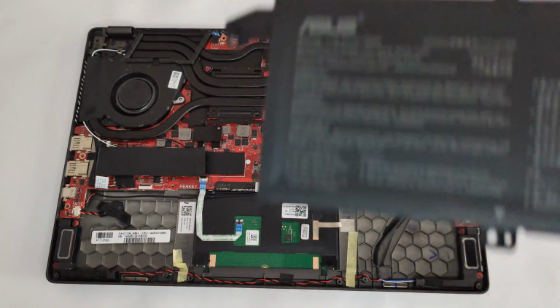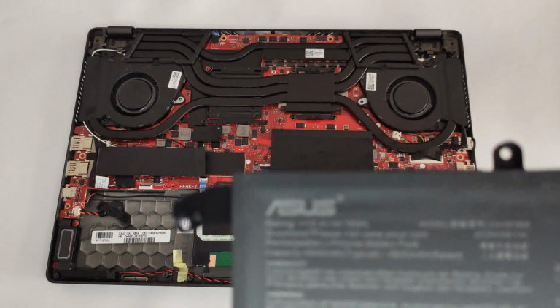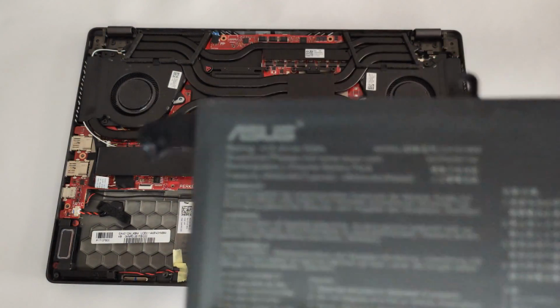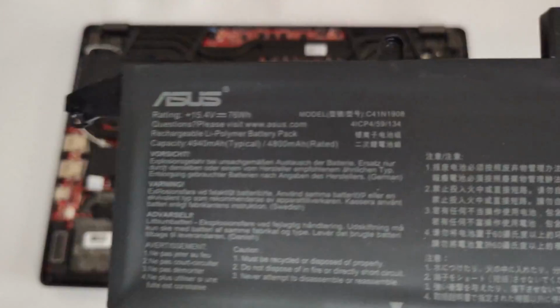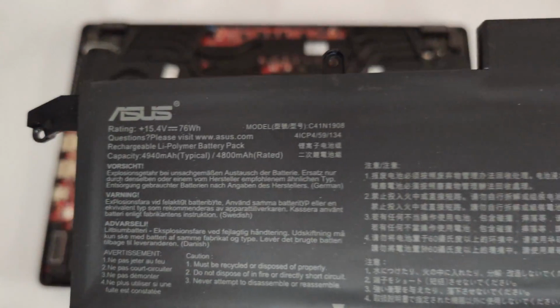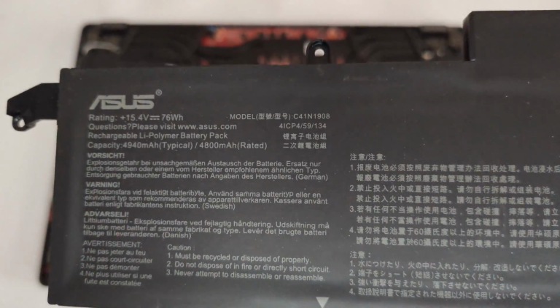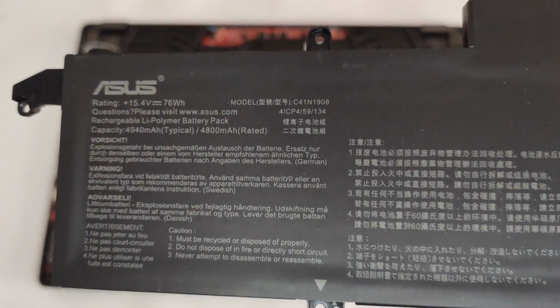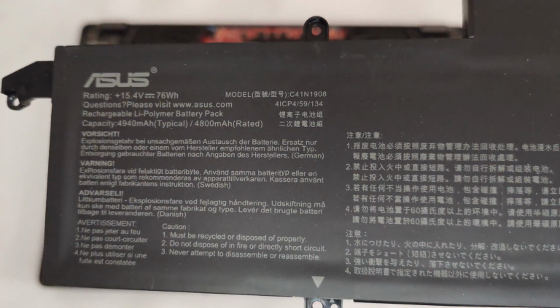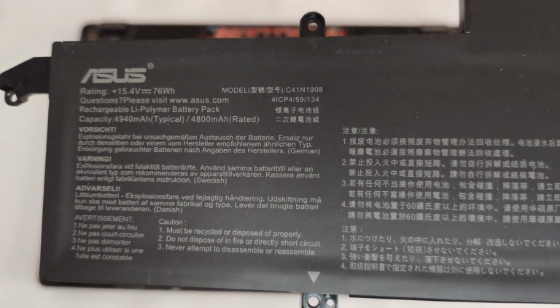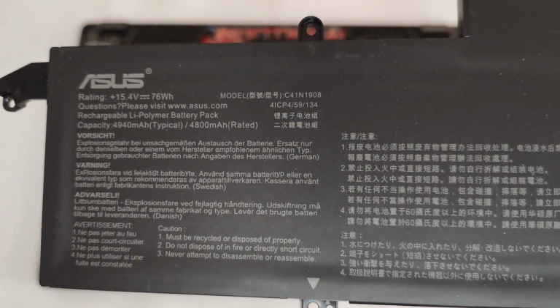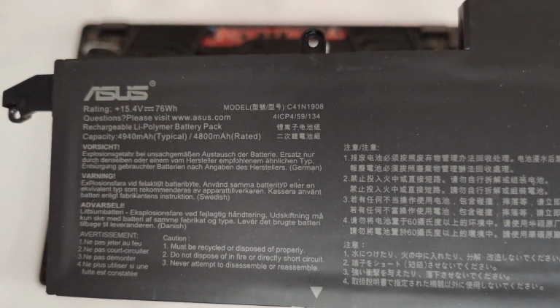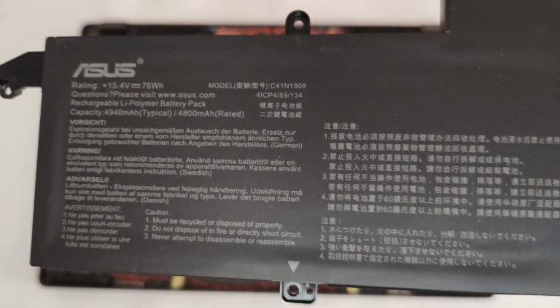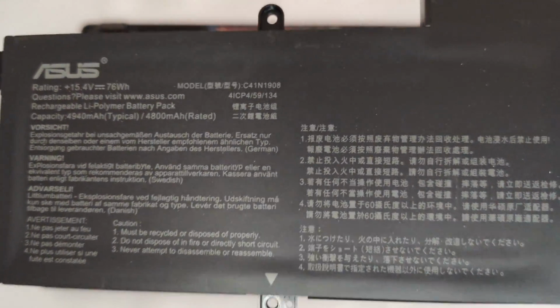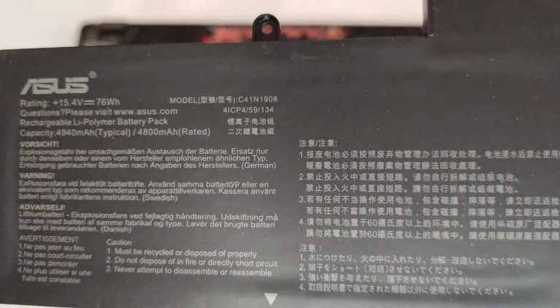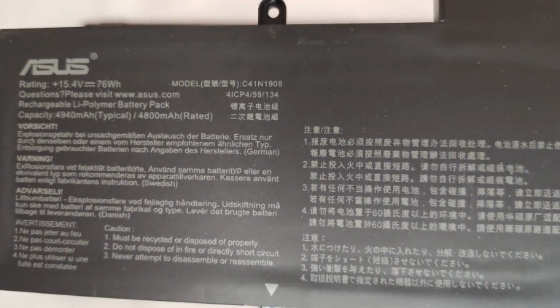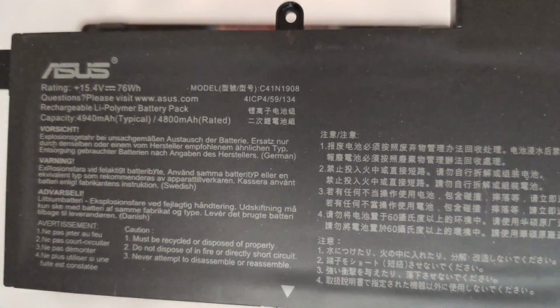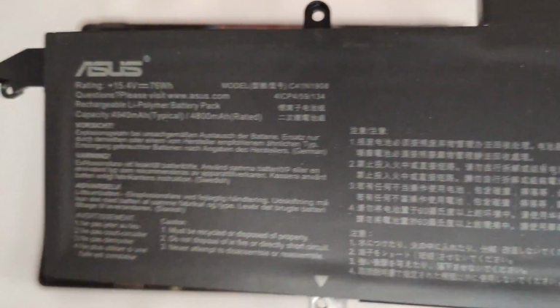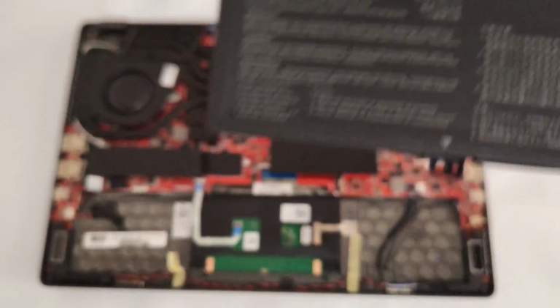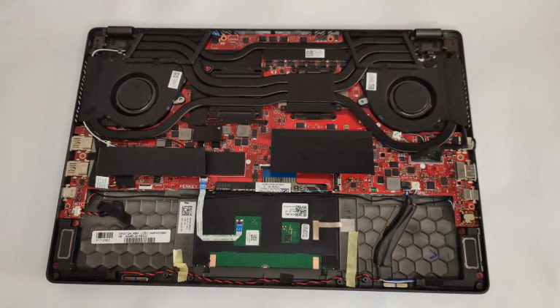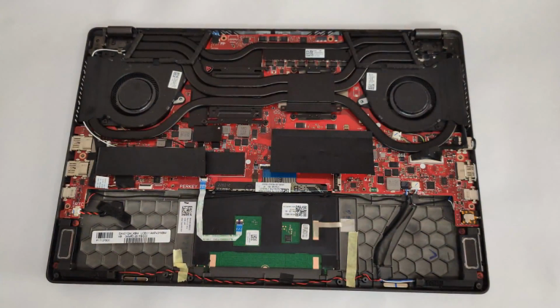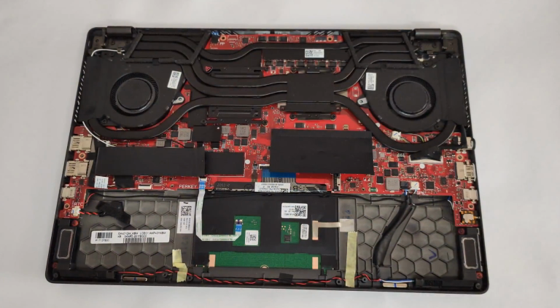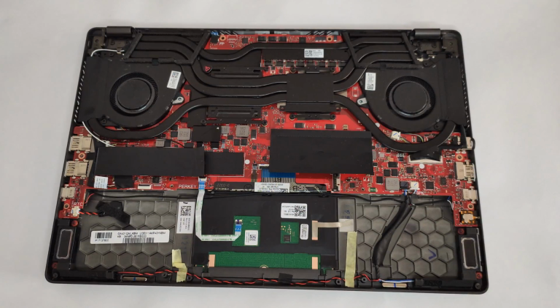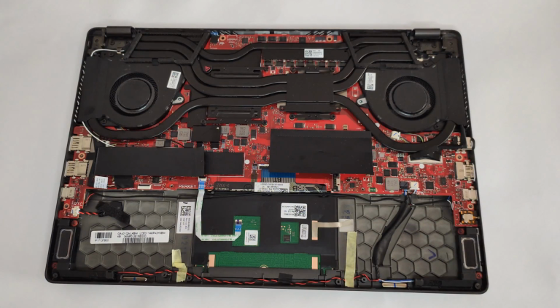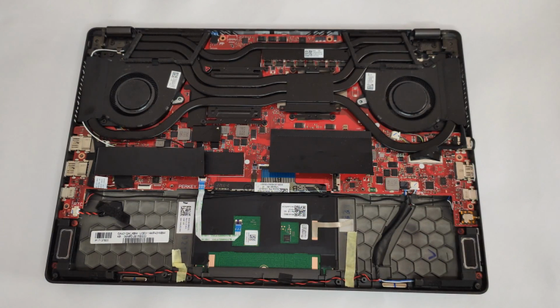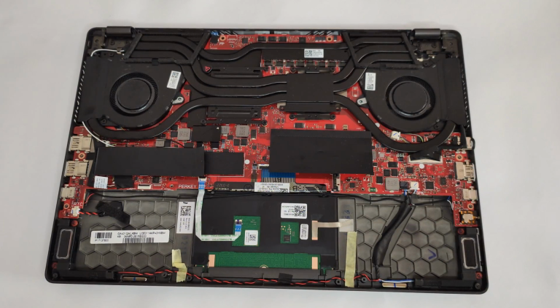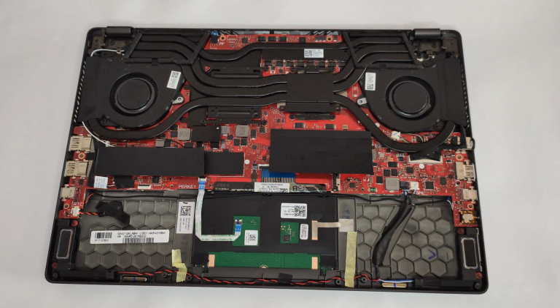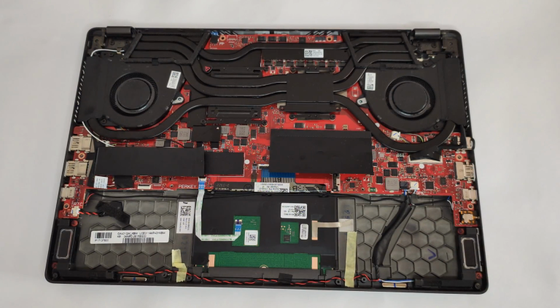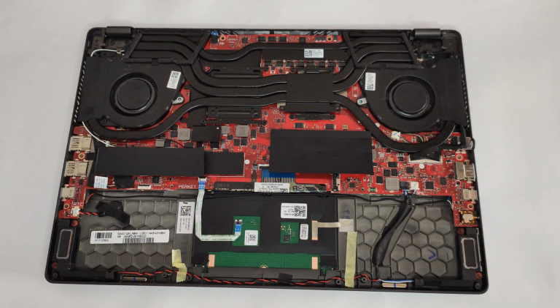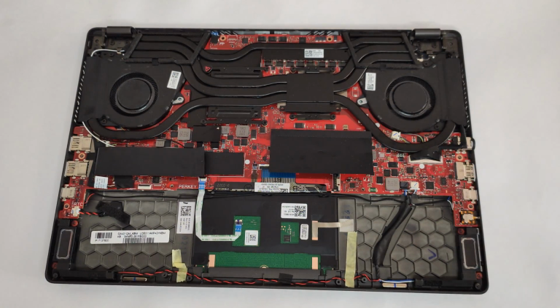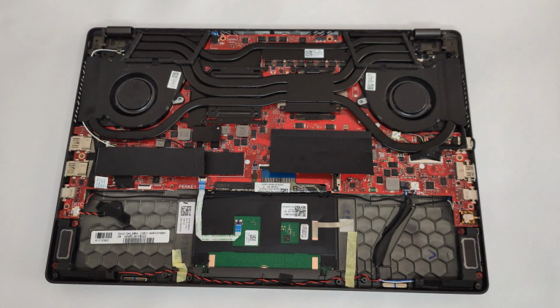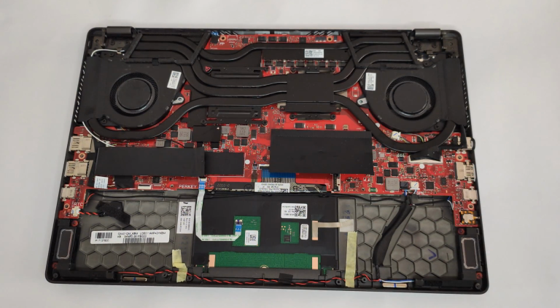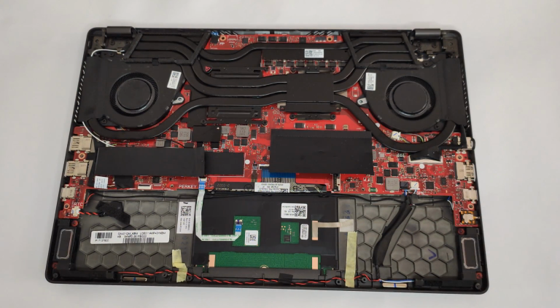The battery has a capacity of 76 watt-hours, which is a bit of a pleasant surprise for such a small device.